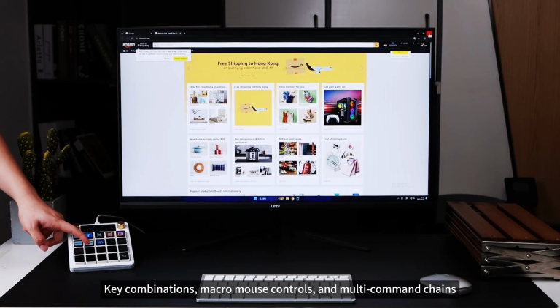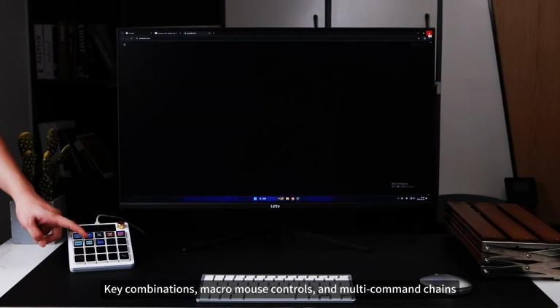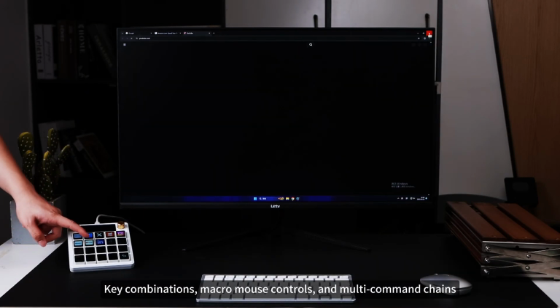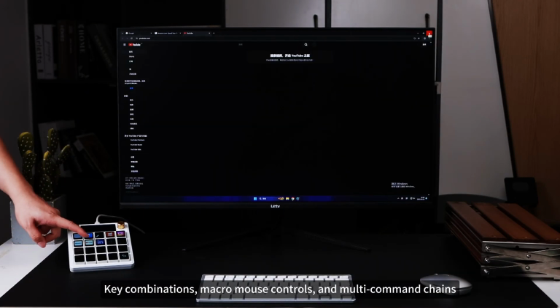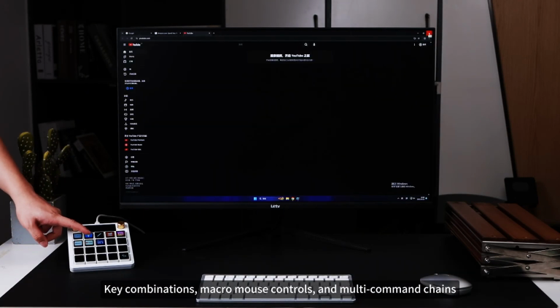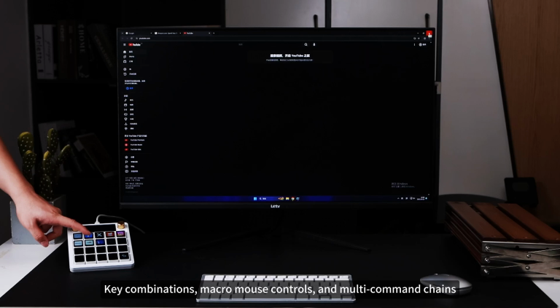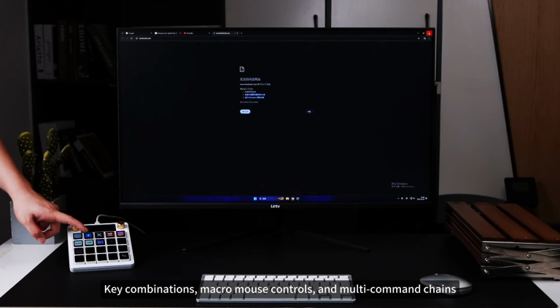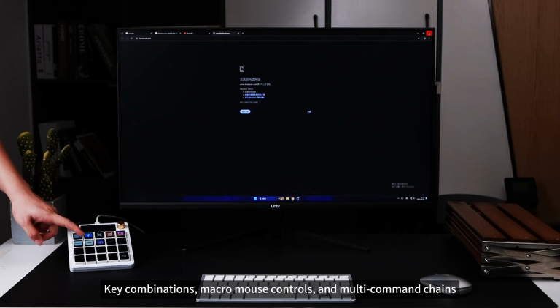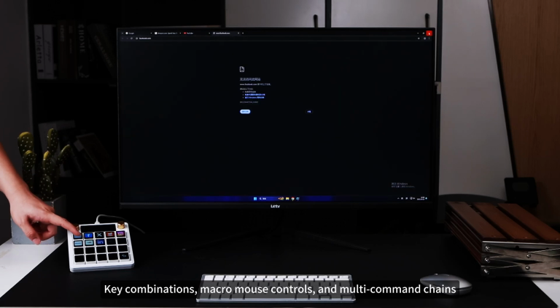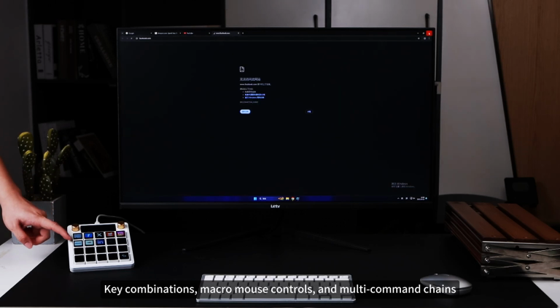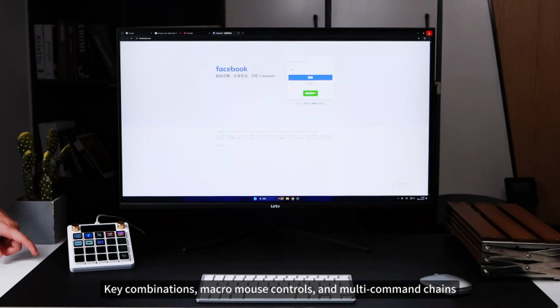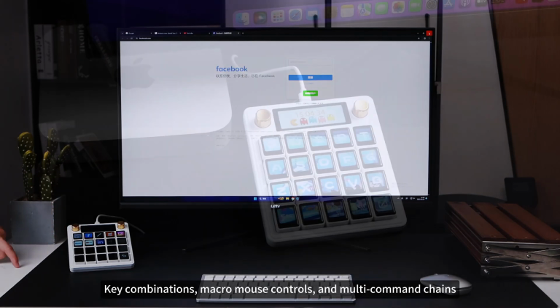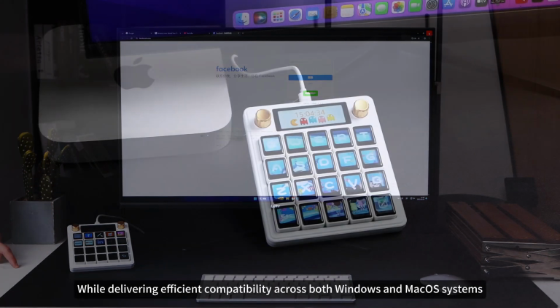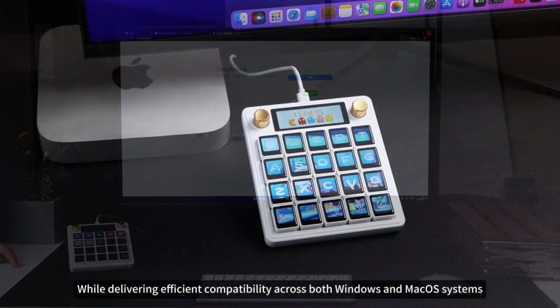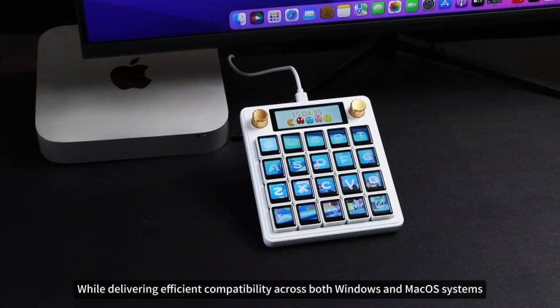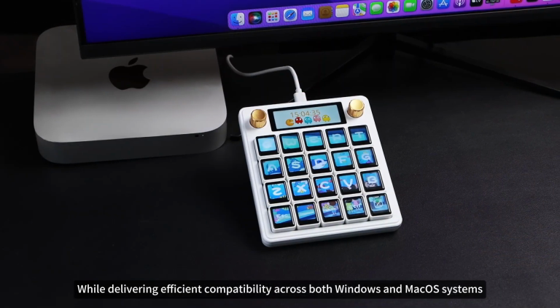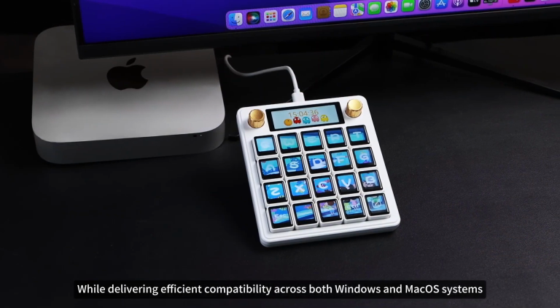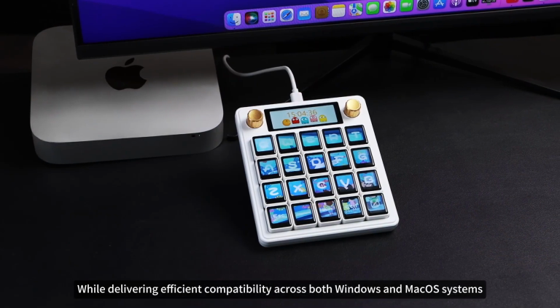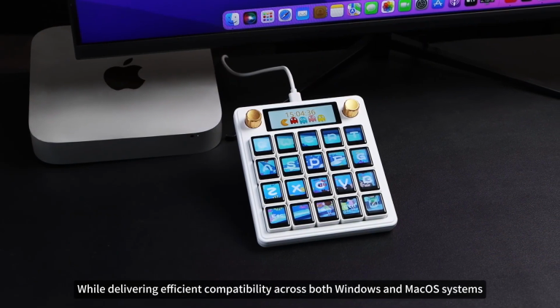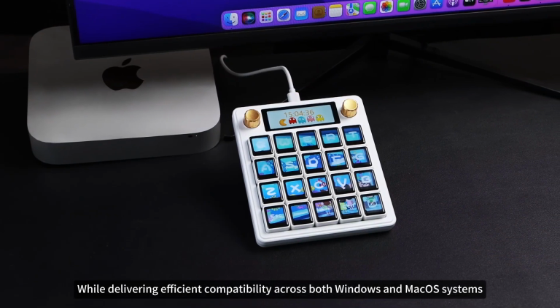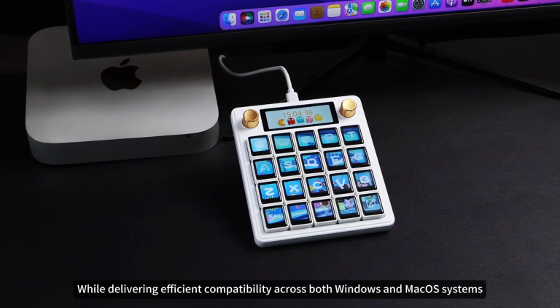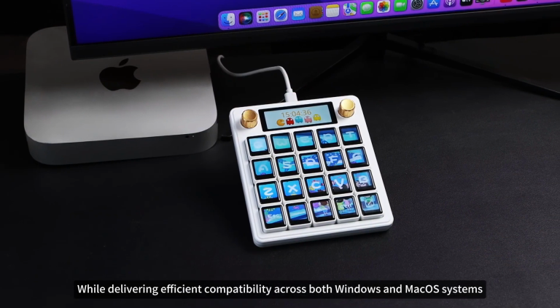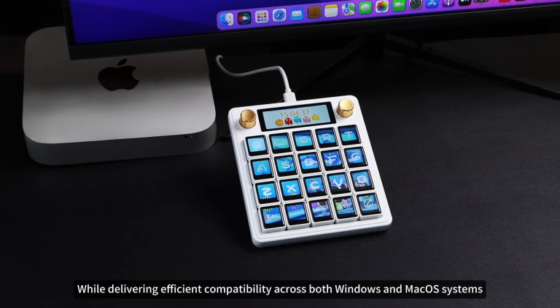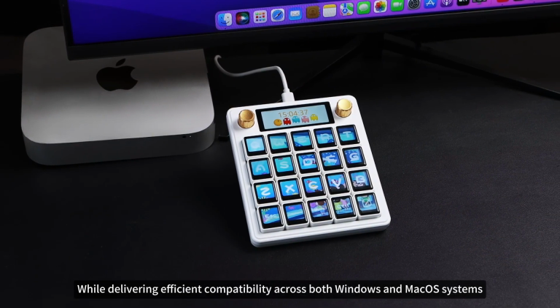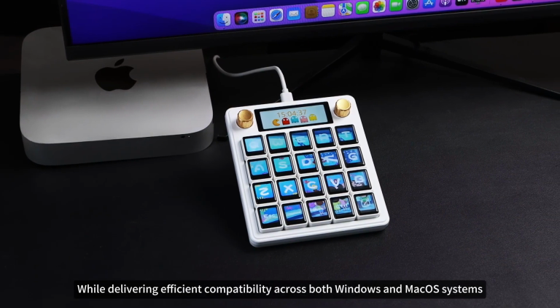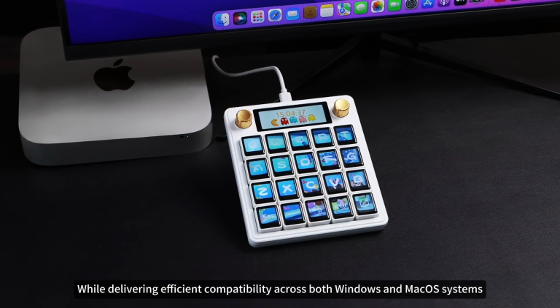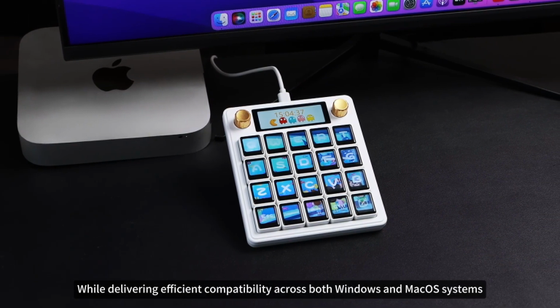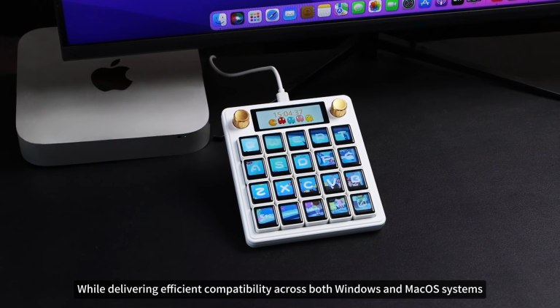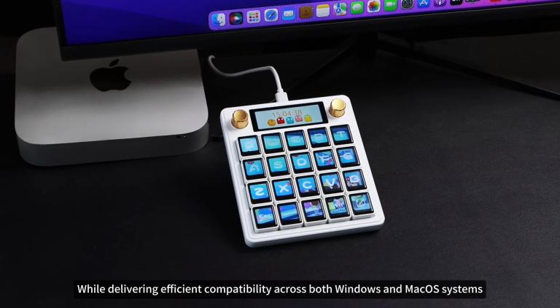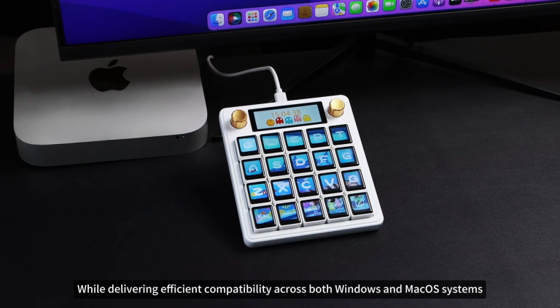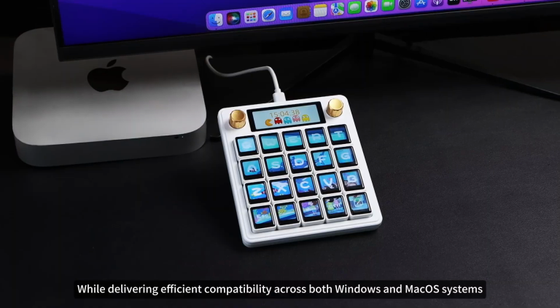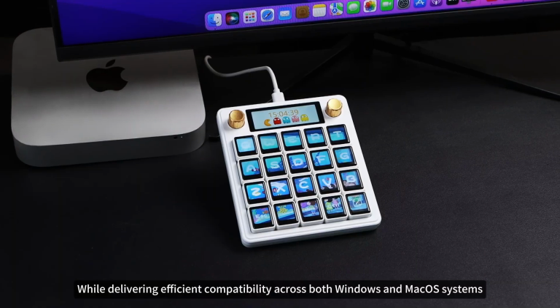Additional supported operations include macro mouse controls and multi-command chains, while delivering efficient compatibility across both Windows and macOS systems.